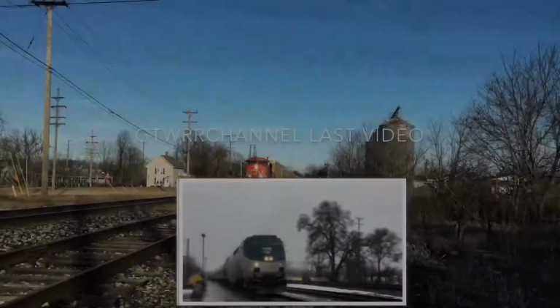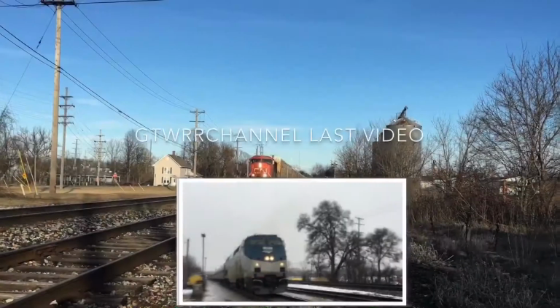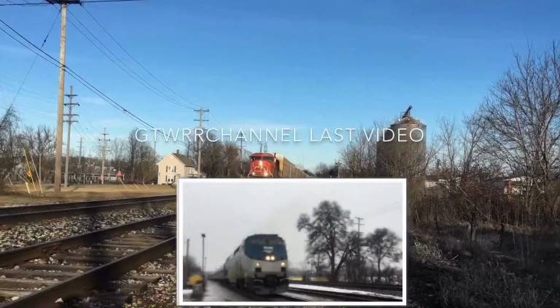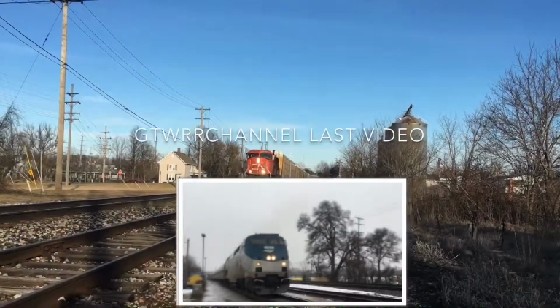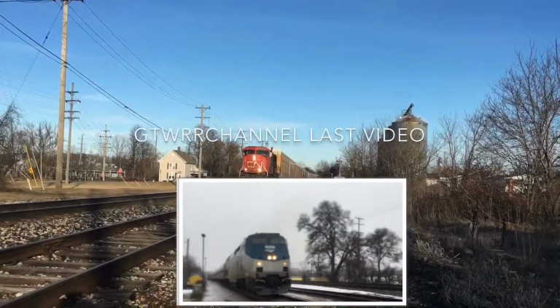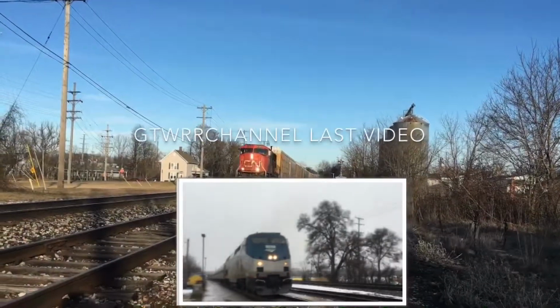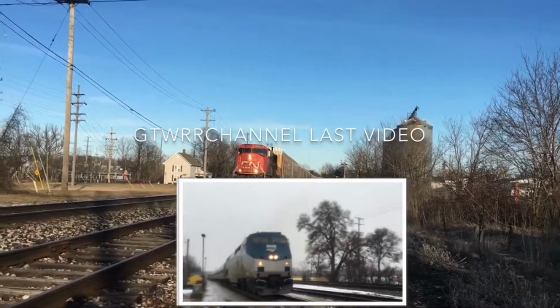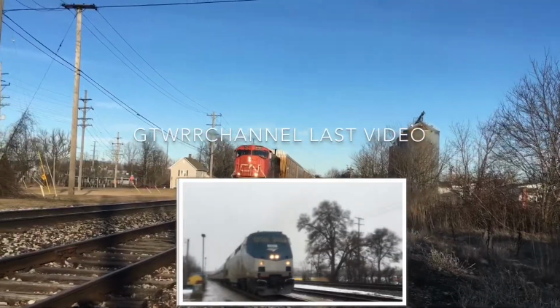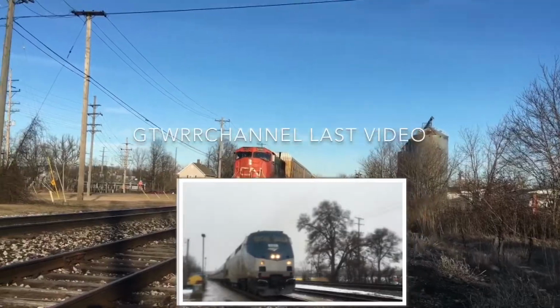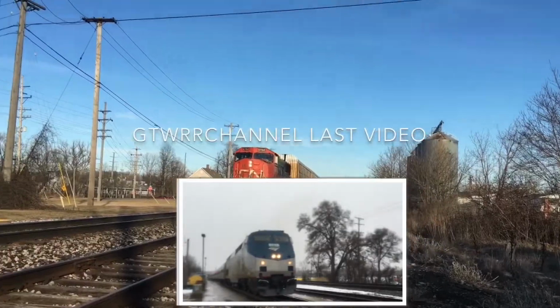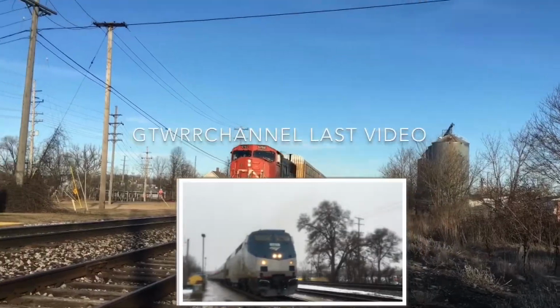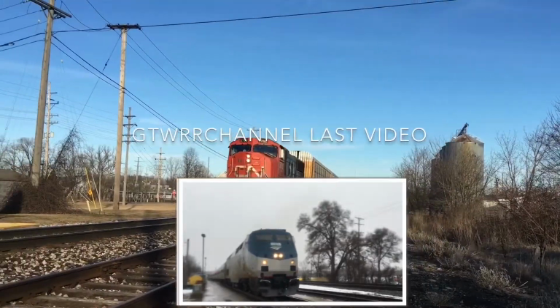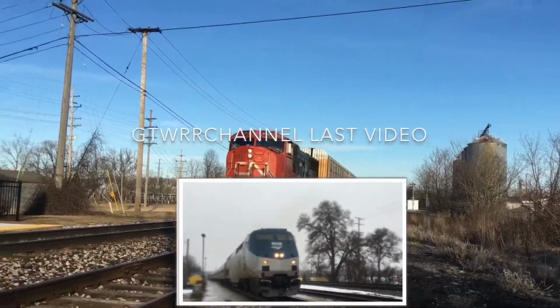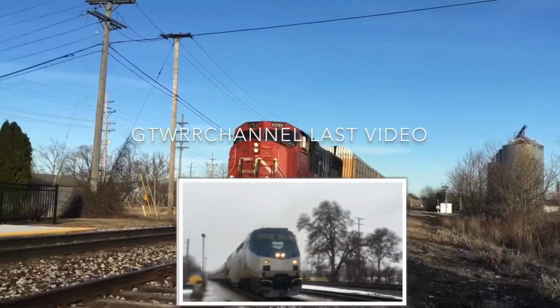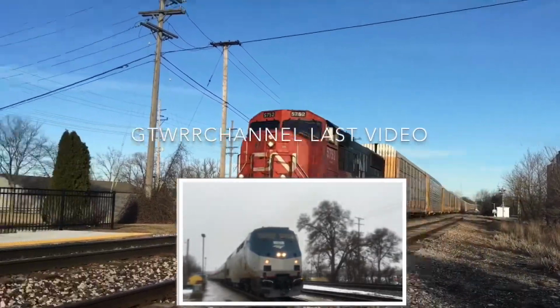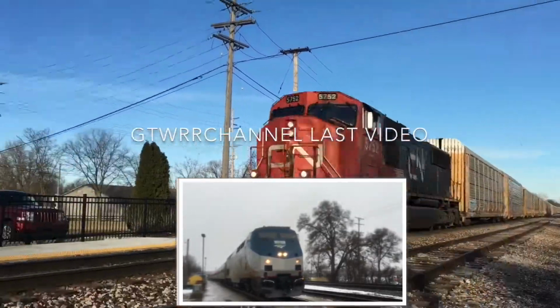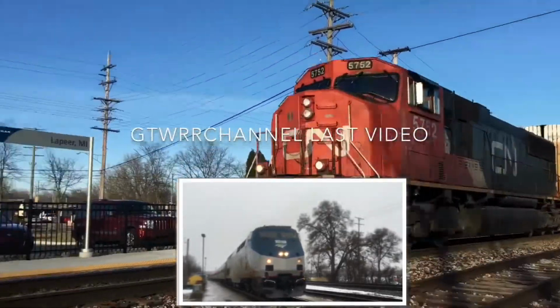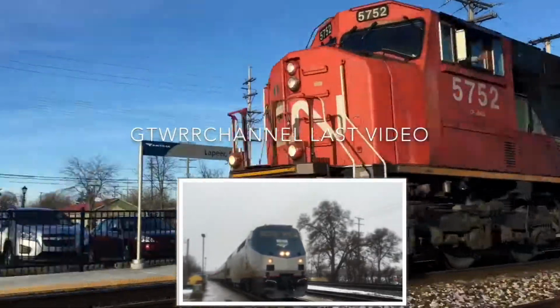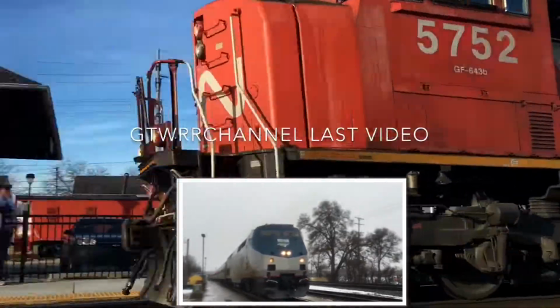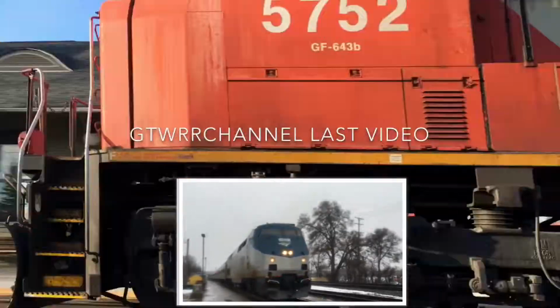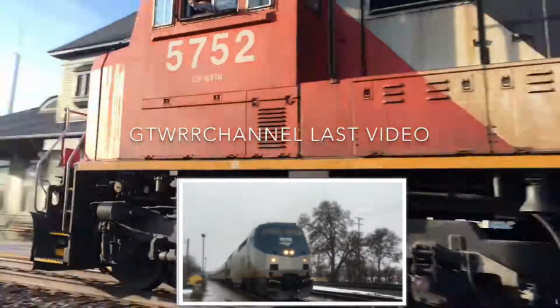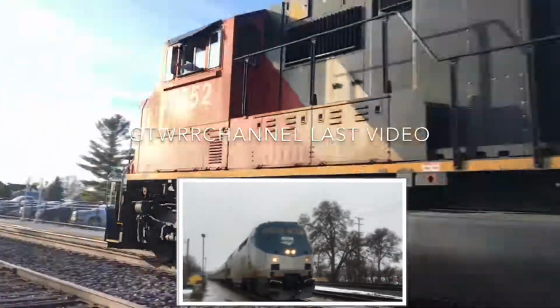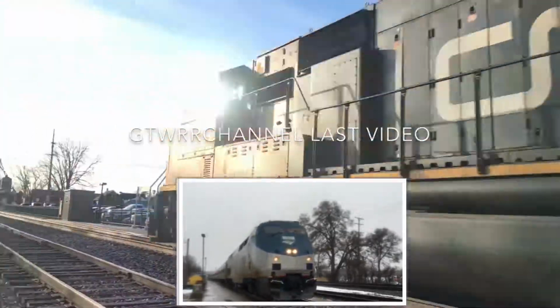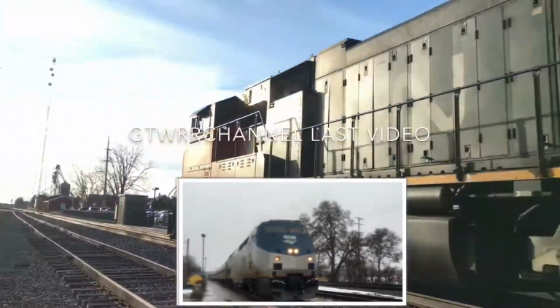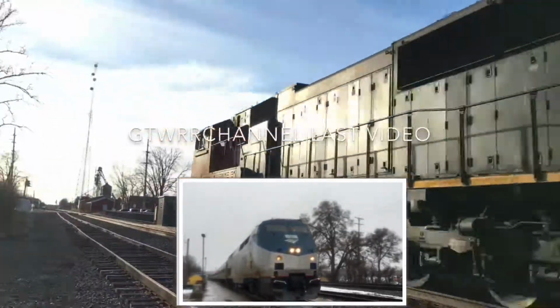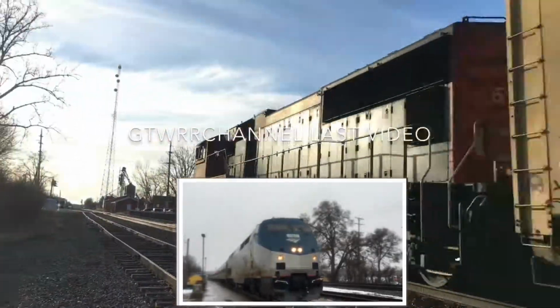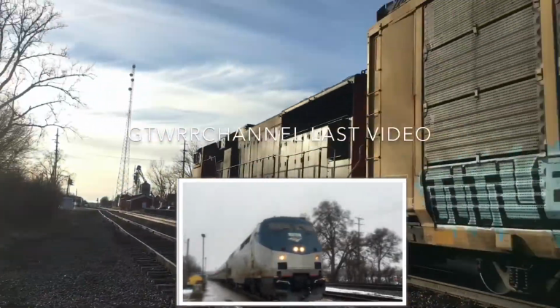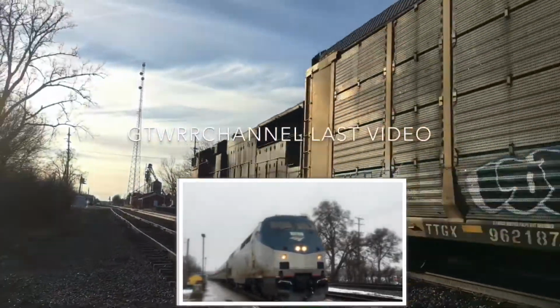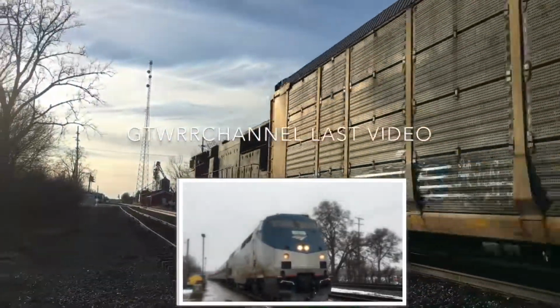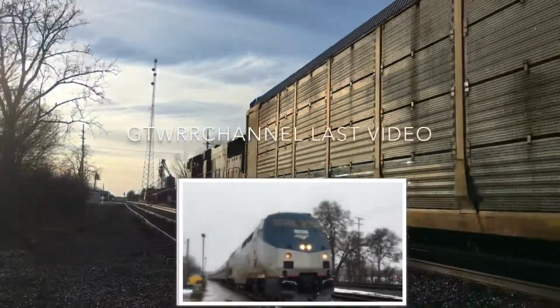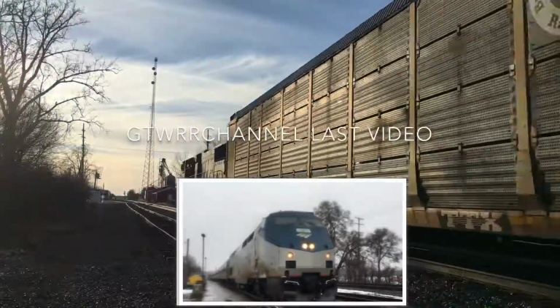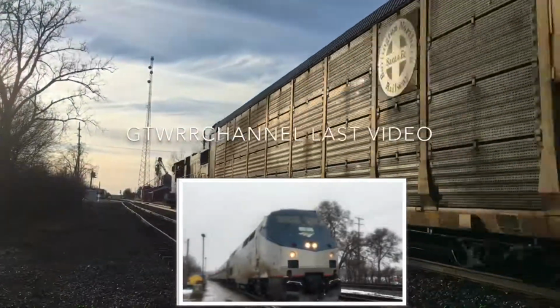If you liked this video, be sure to watch some of my other videos. And as always, keep on railfanning.